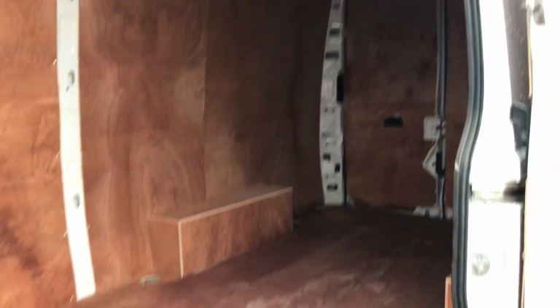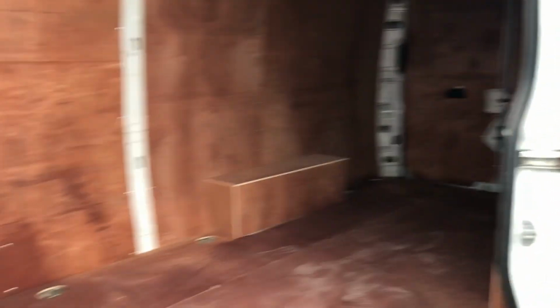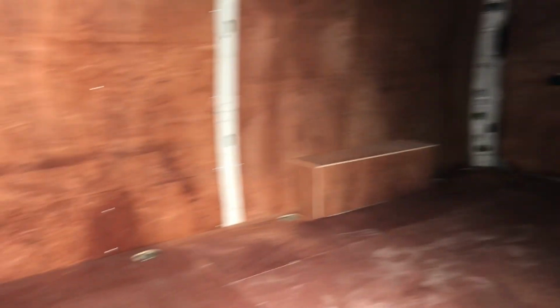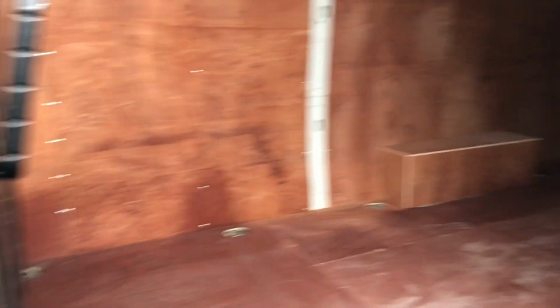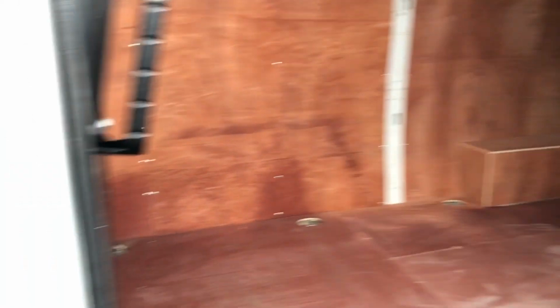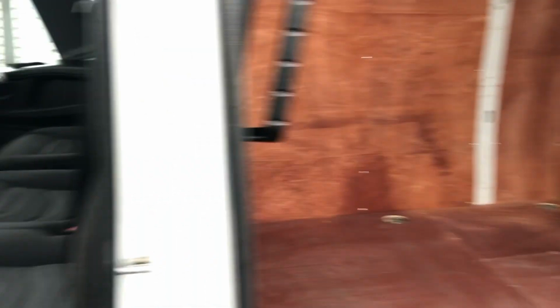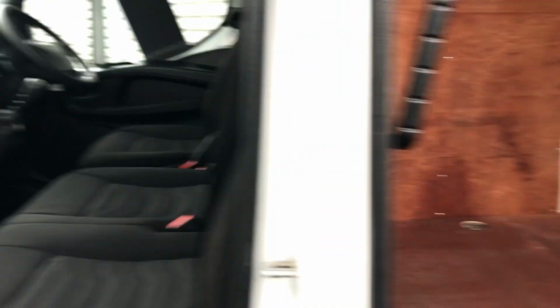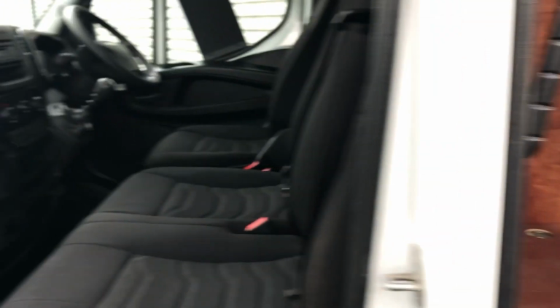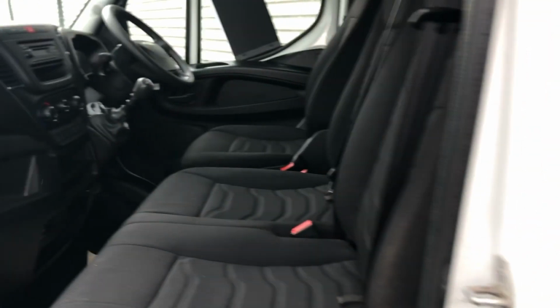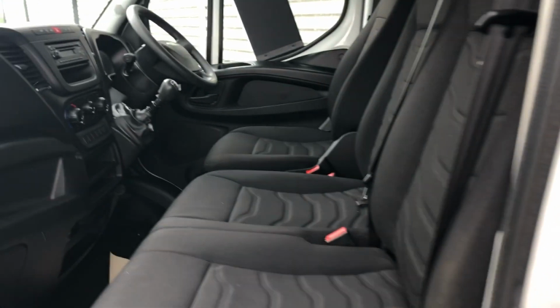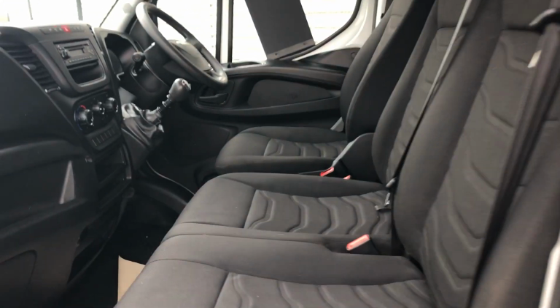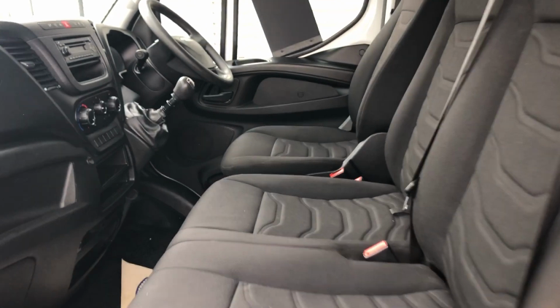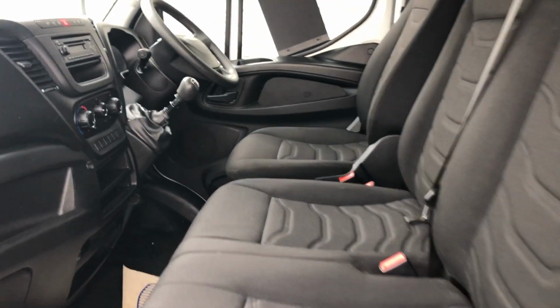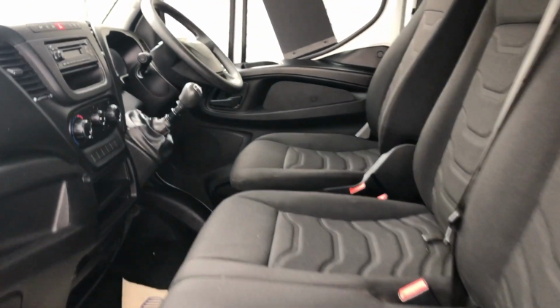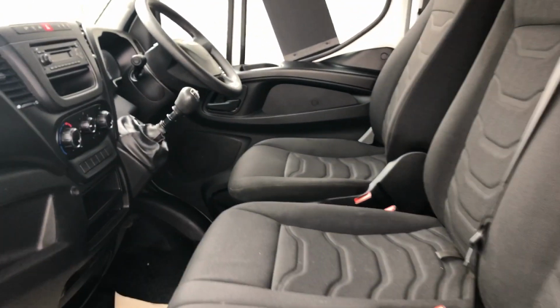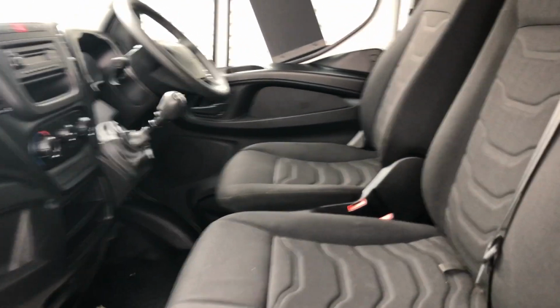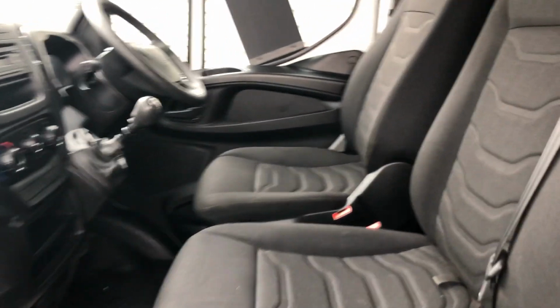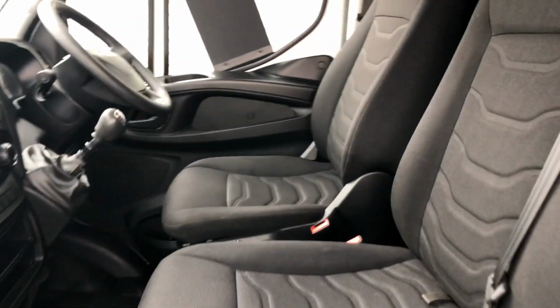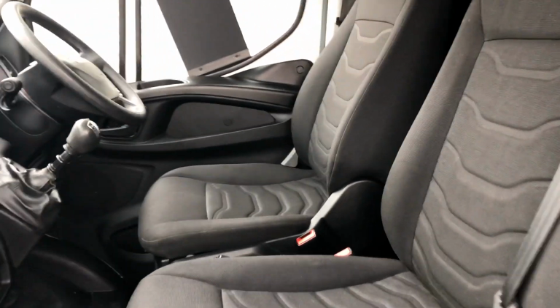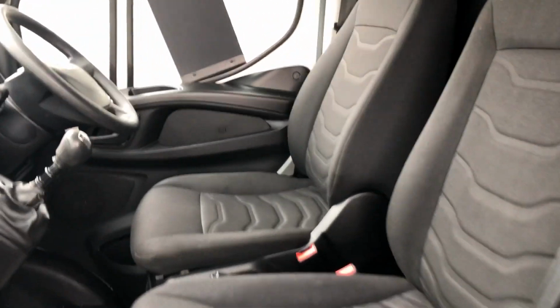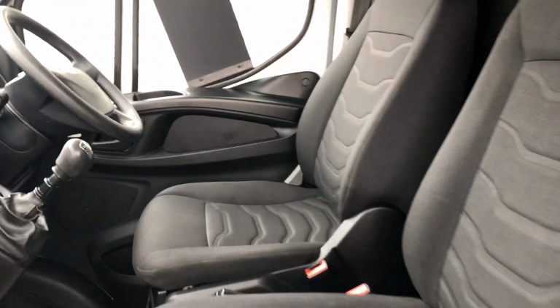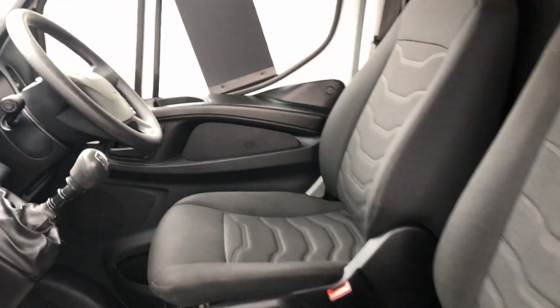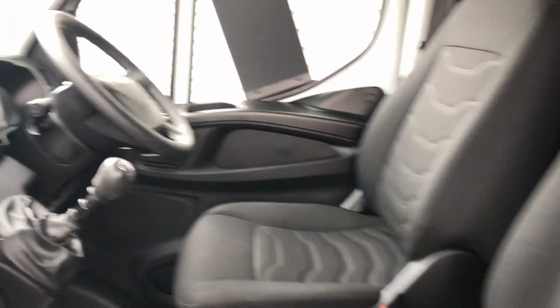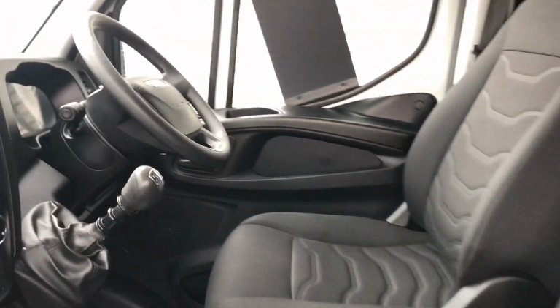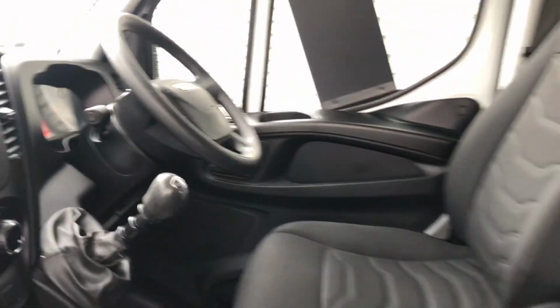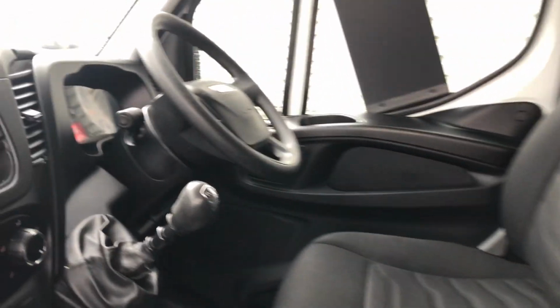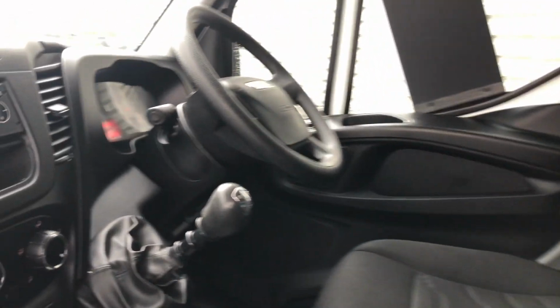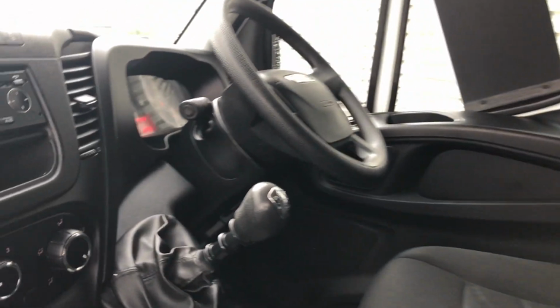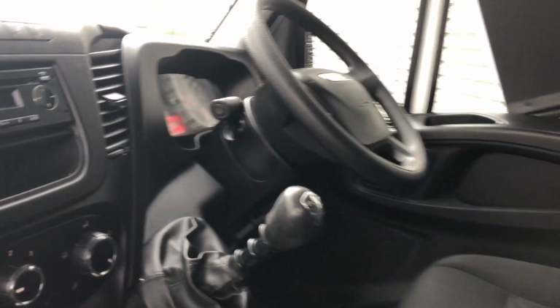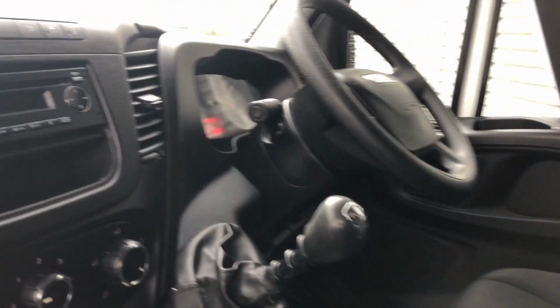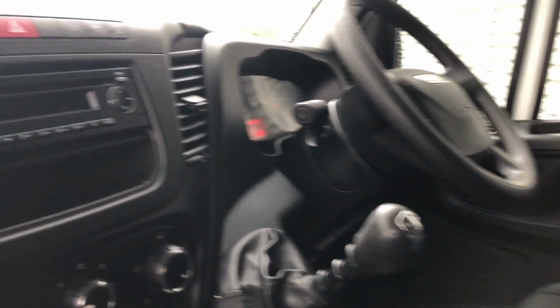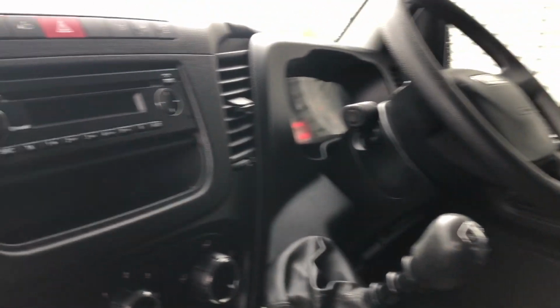Again back to the front: three seats. And again back to your media.